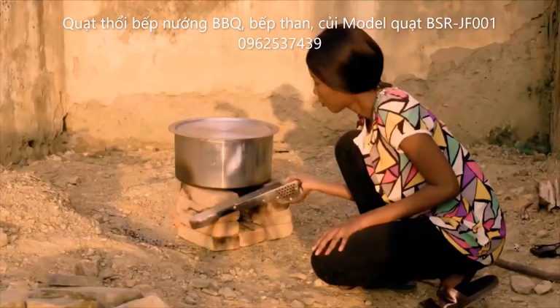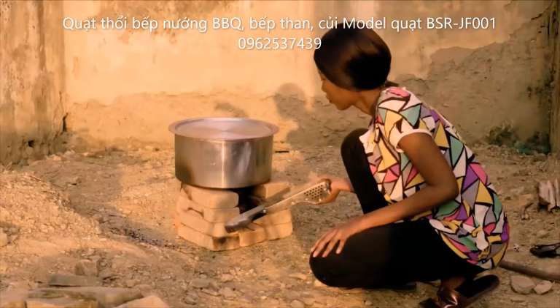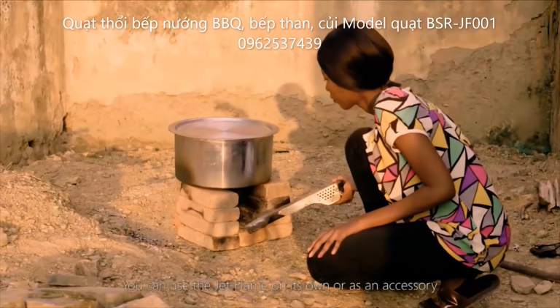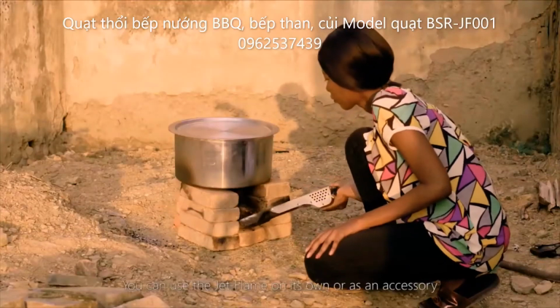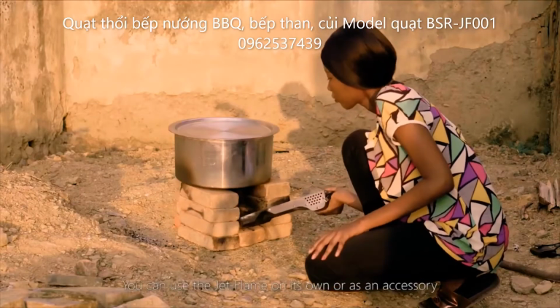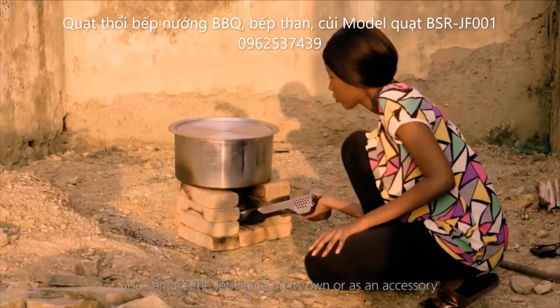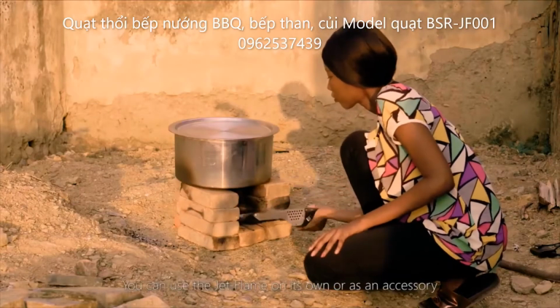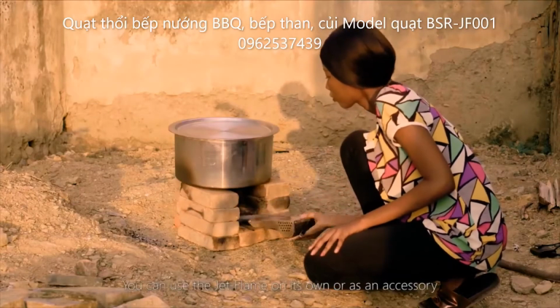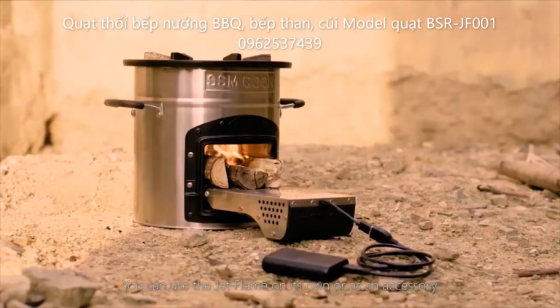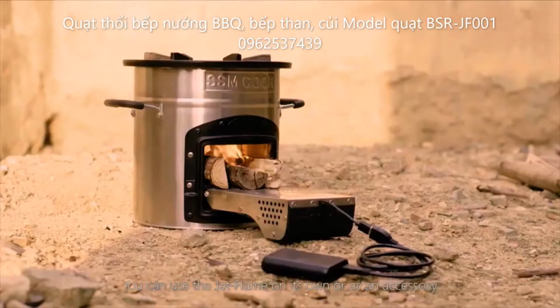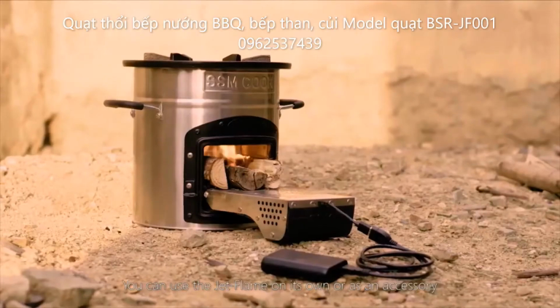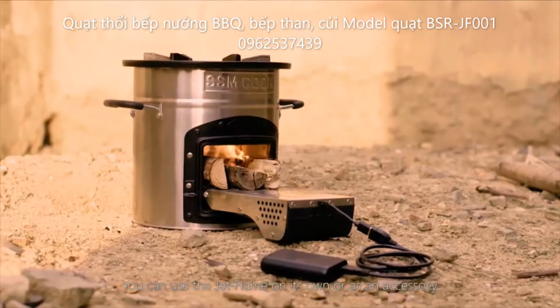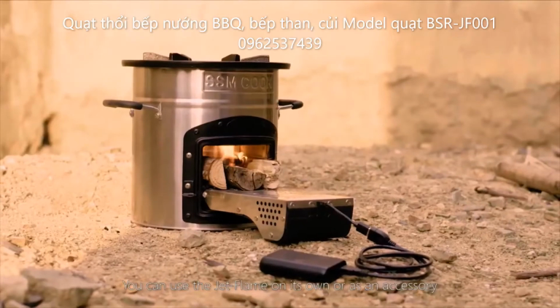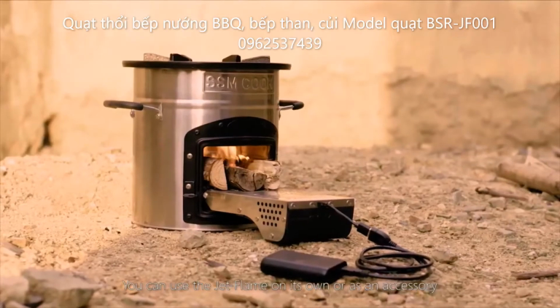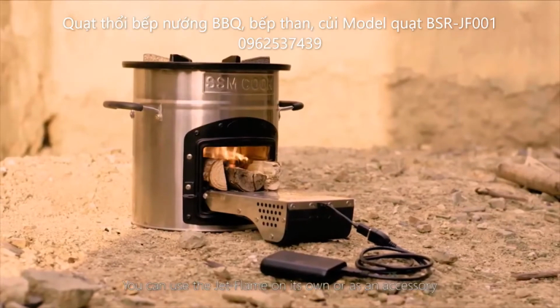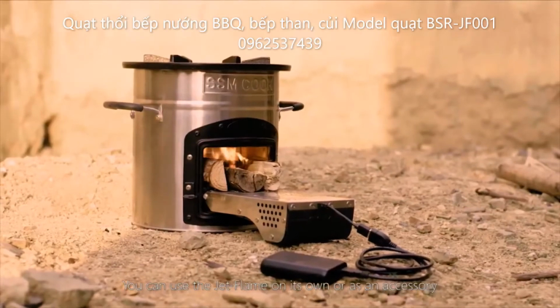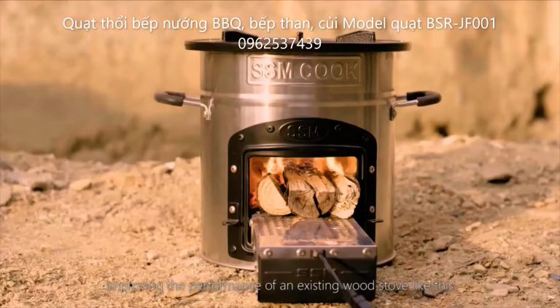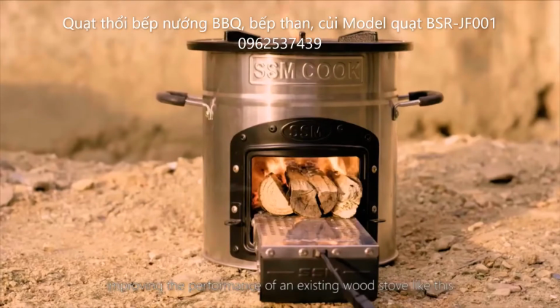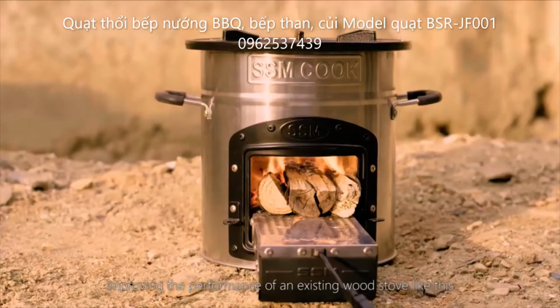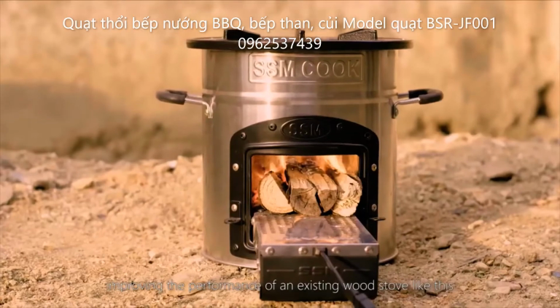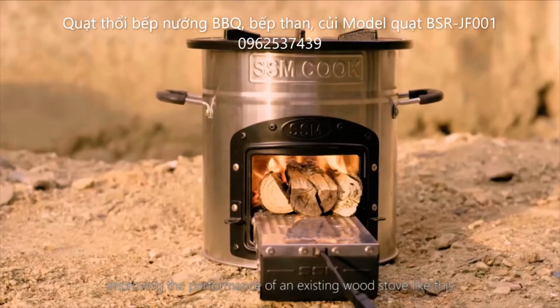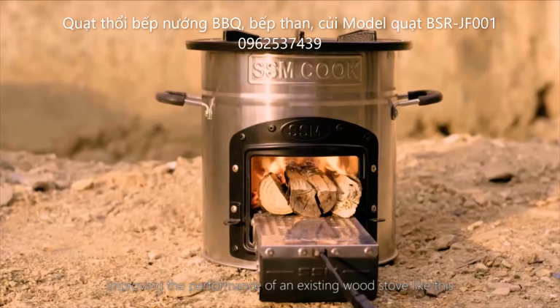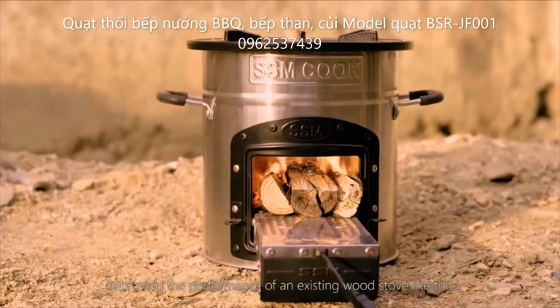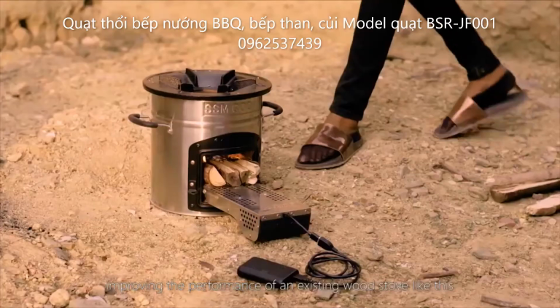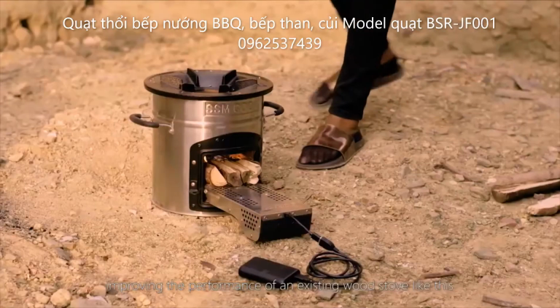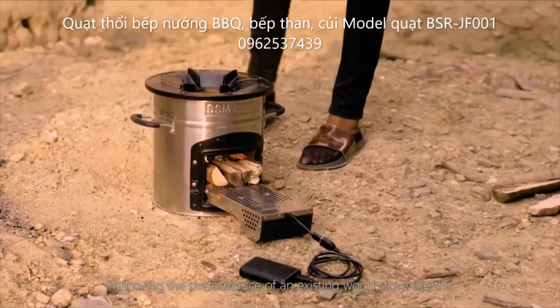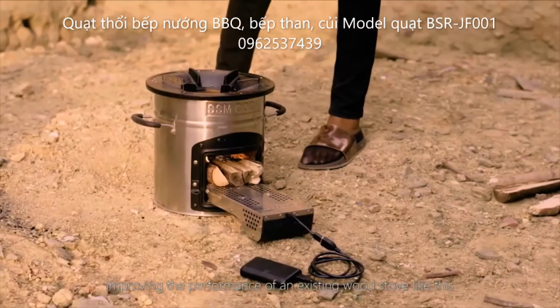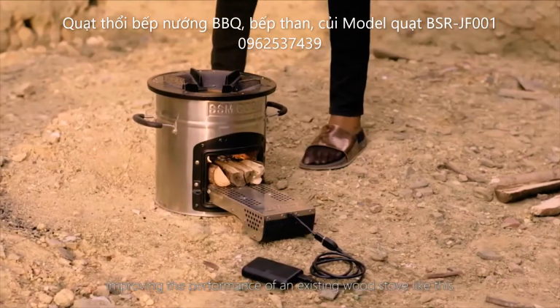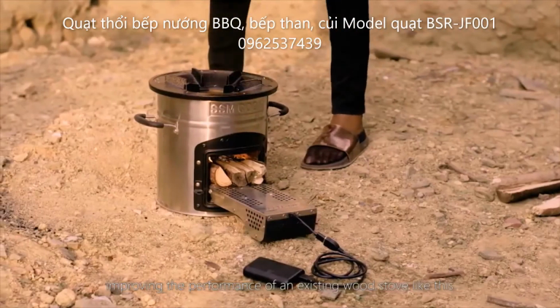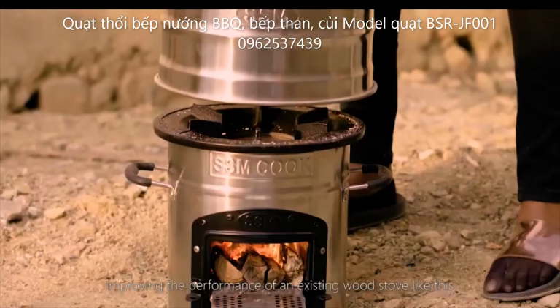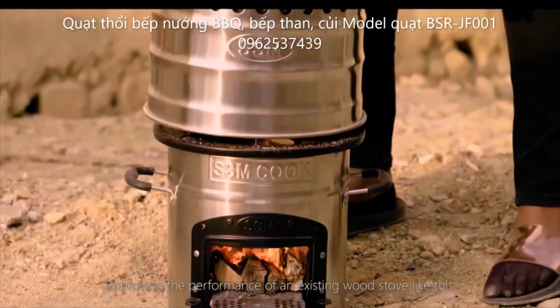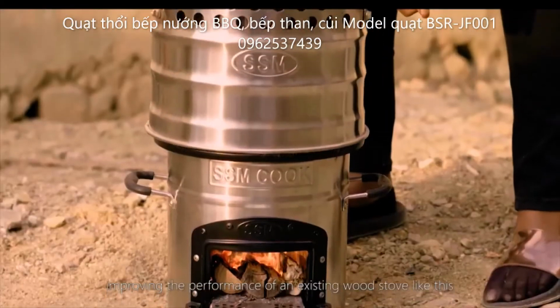You can use the JetFlame on its own or as an accessory, improving the performance of an existing wood stove, like this.